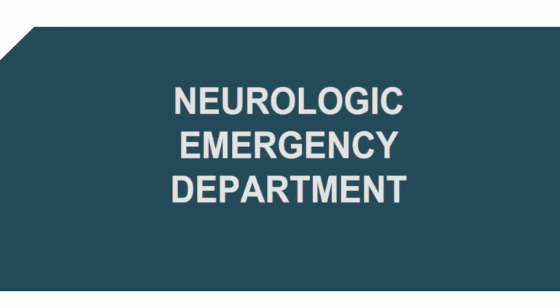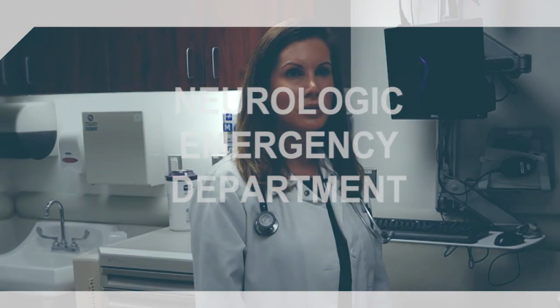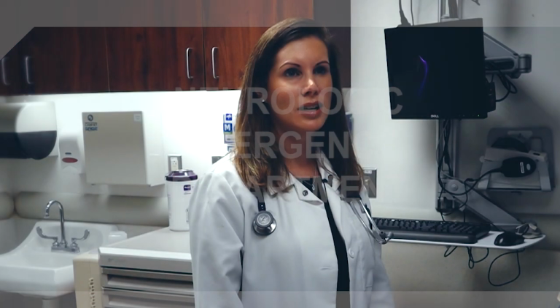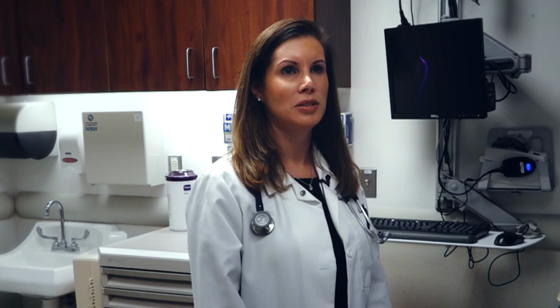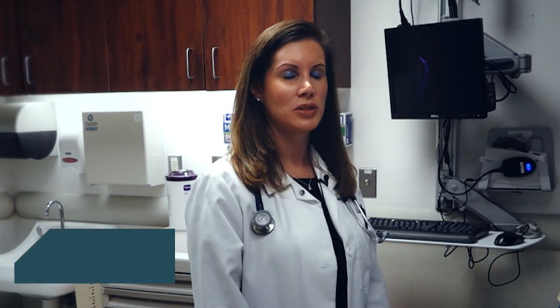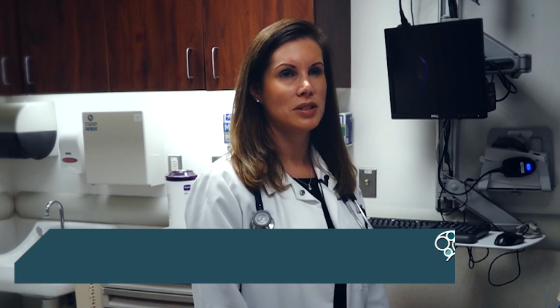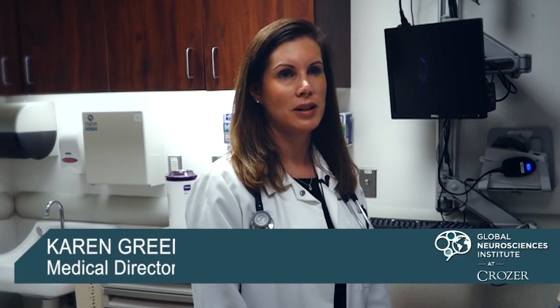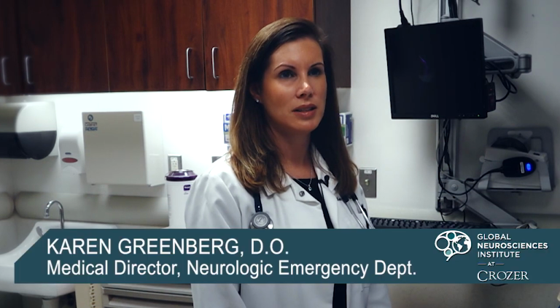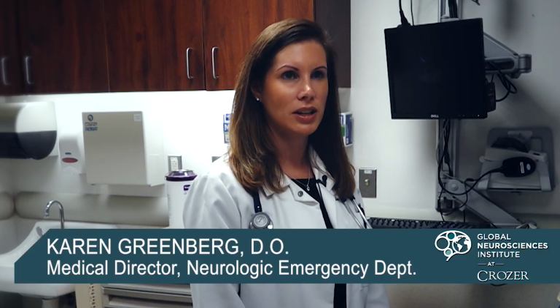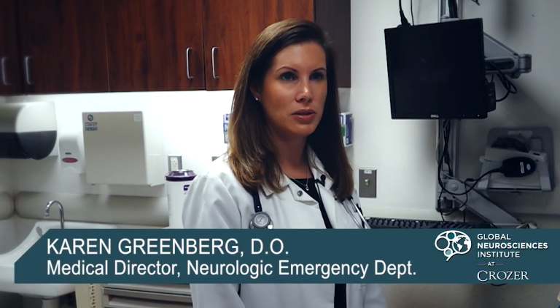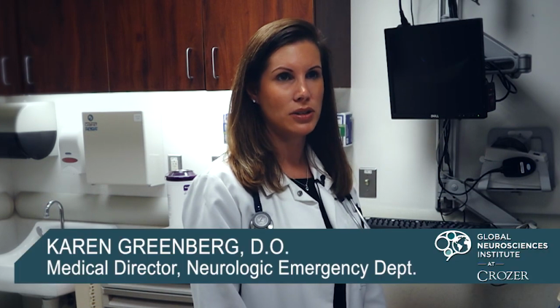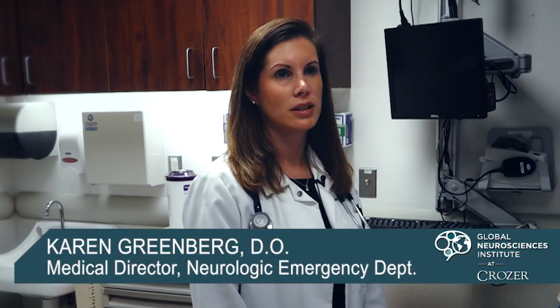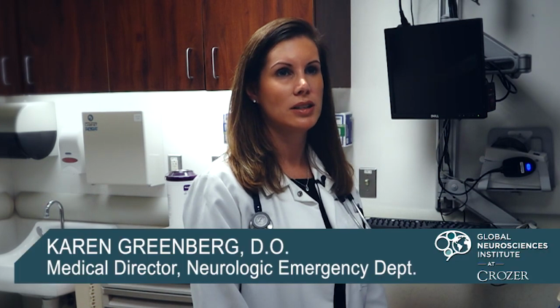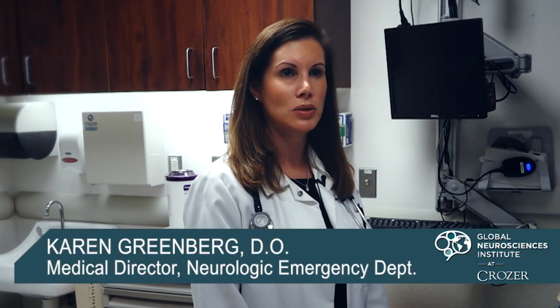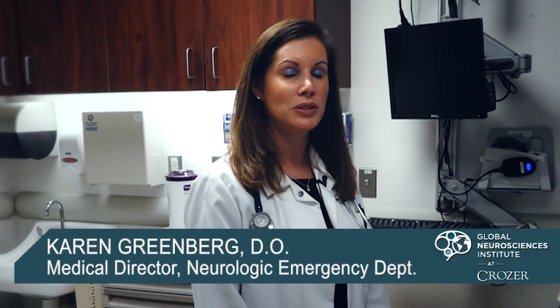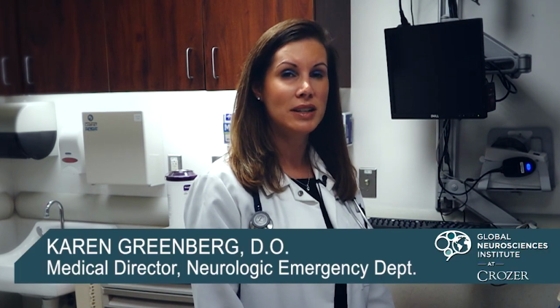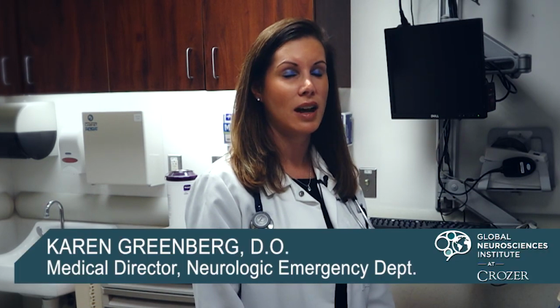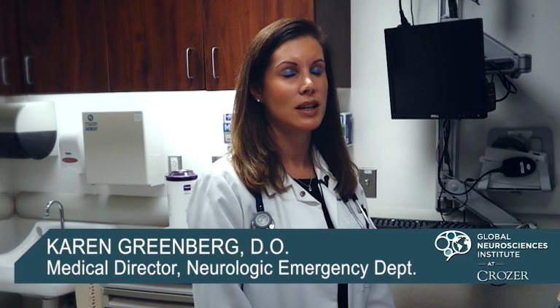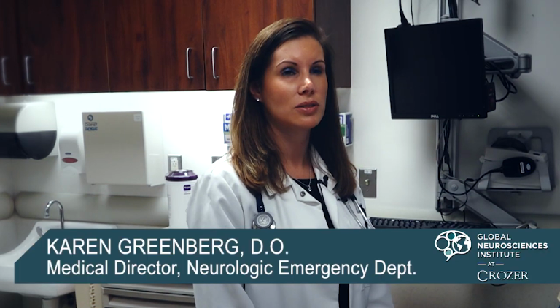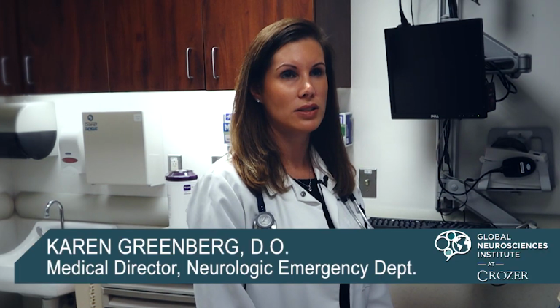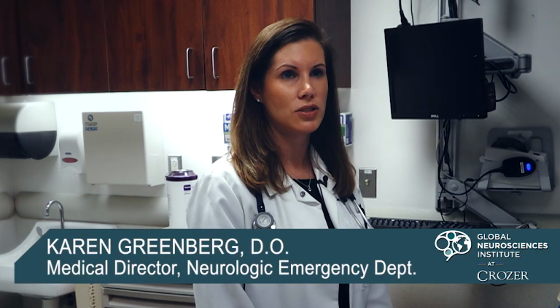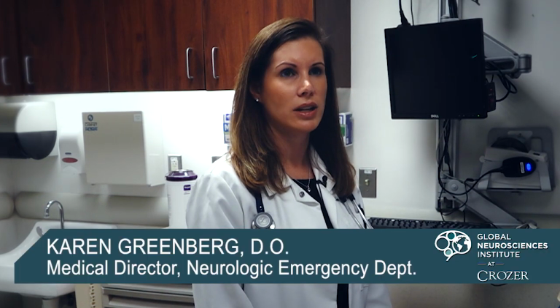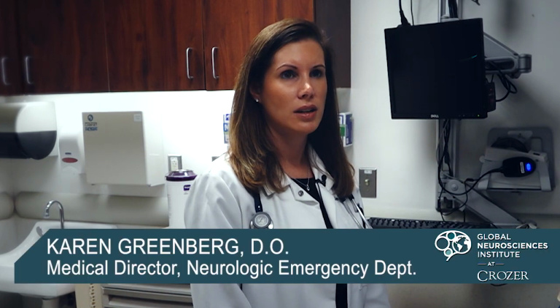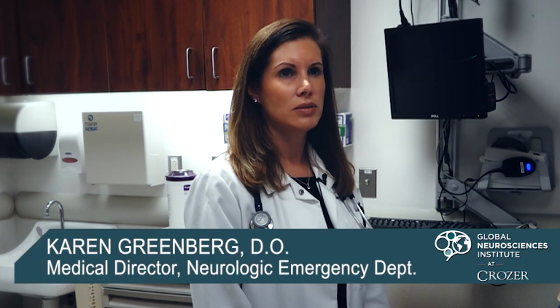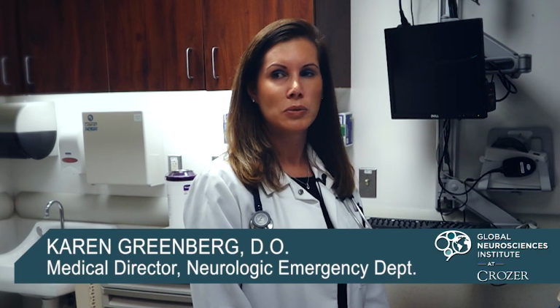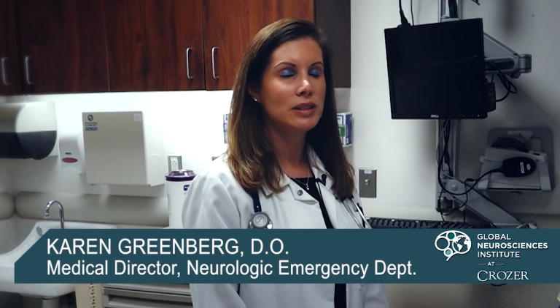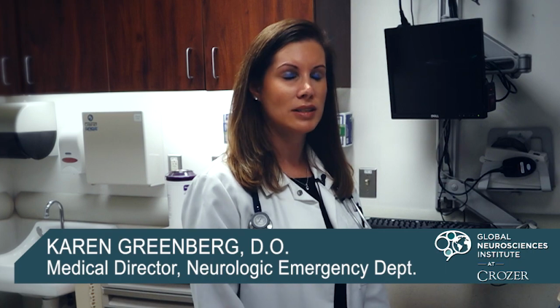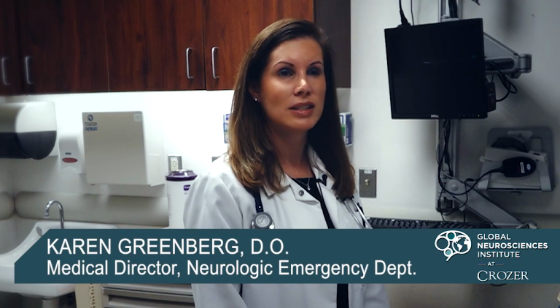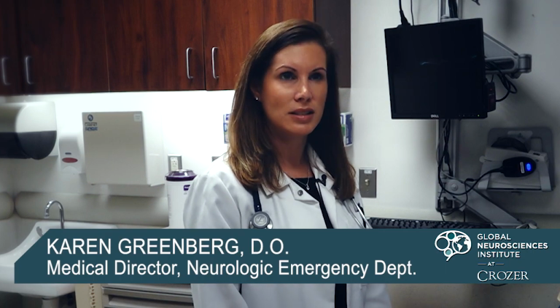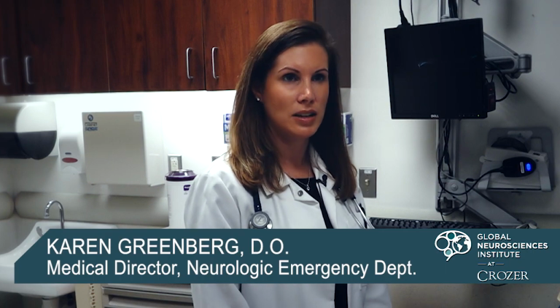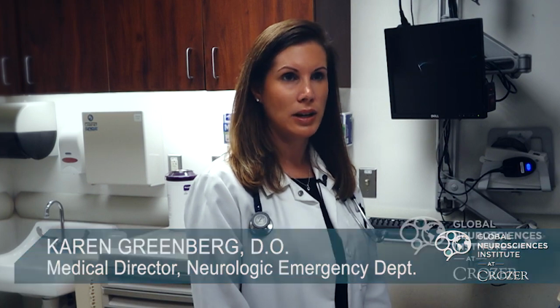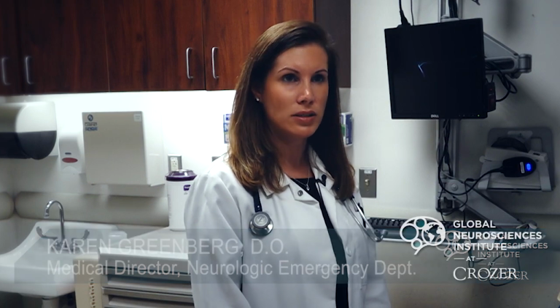The Neurological Emergency Department here at Crozier is a totally unique concept across the country. It really doesn't exist anywhere else.